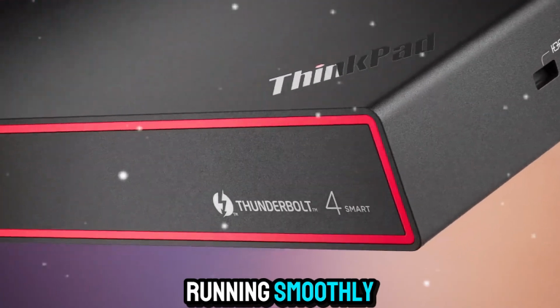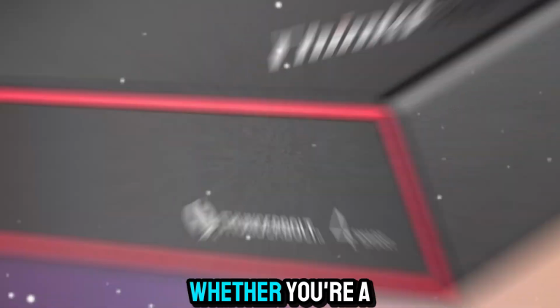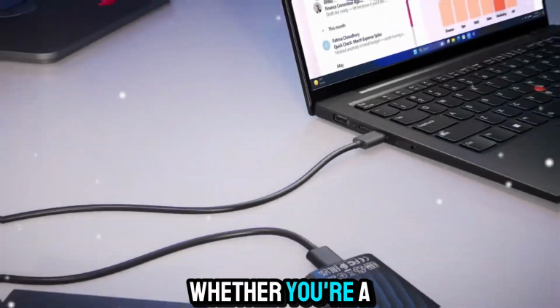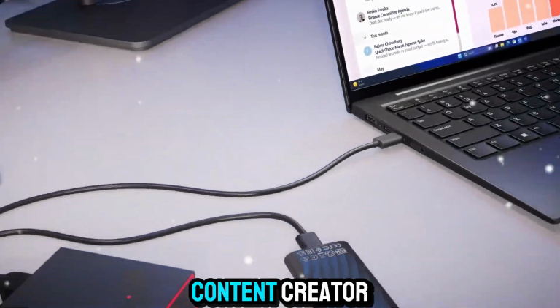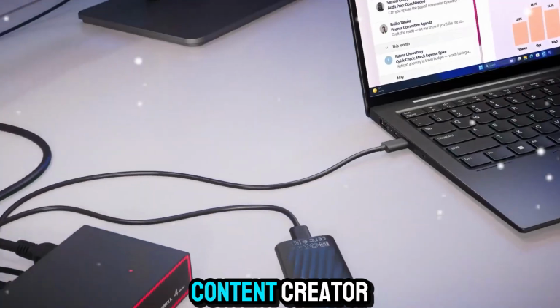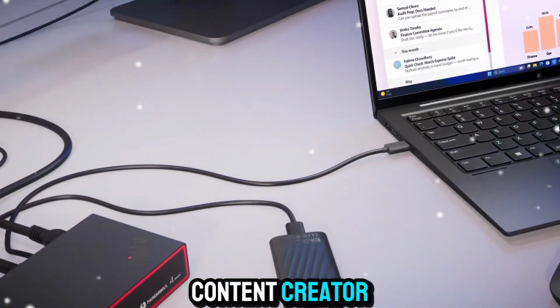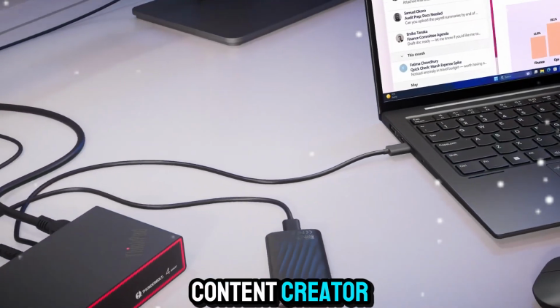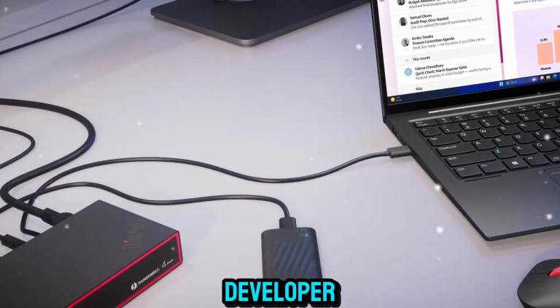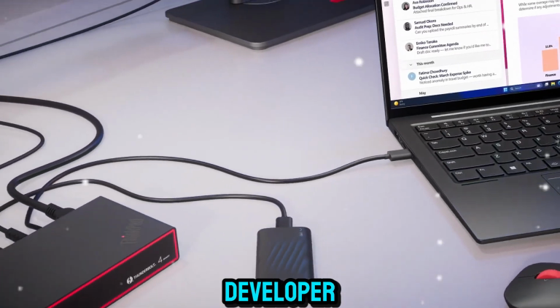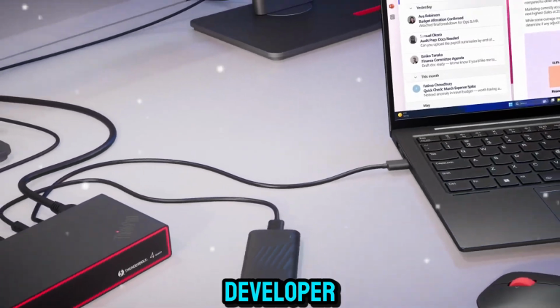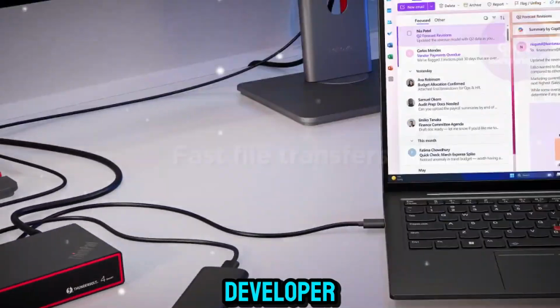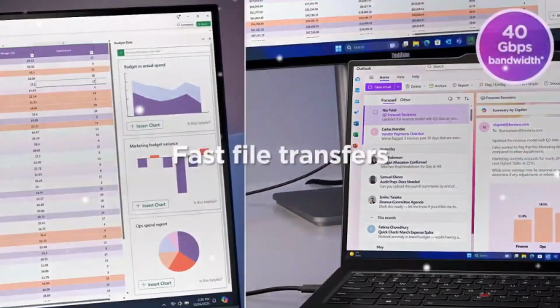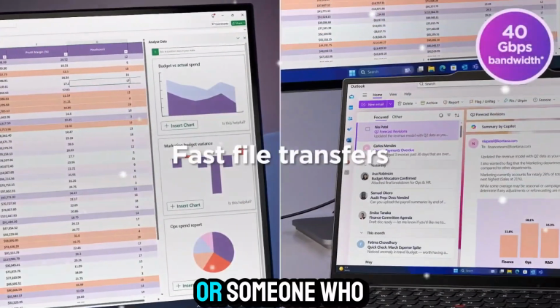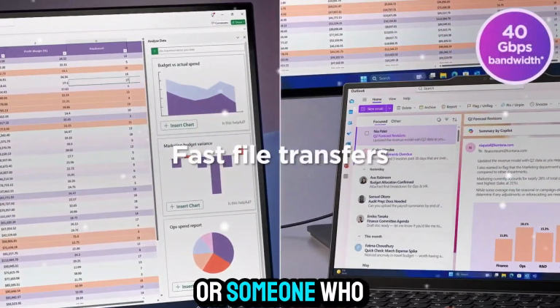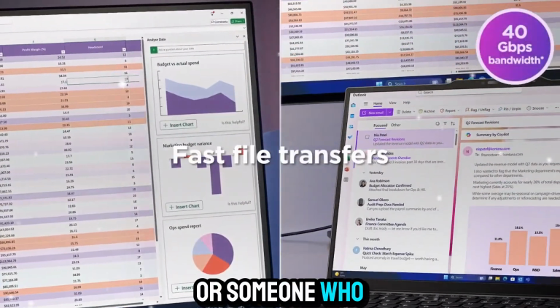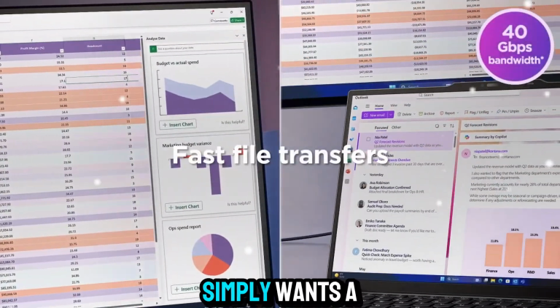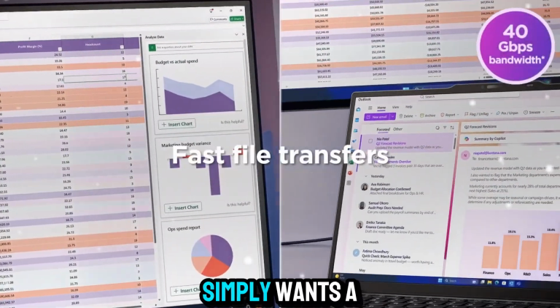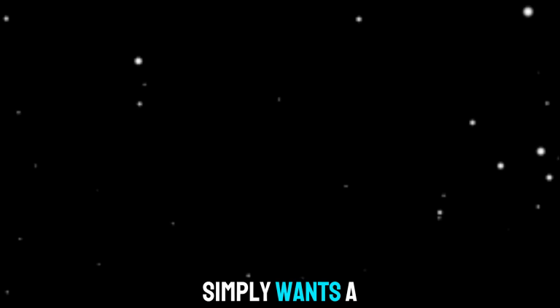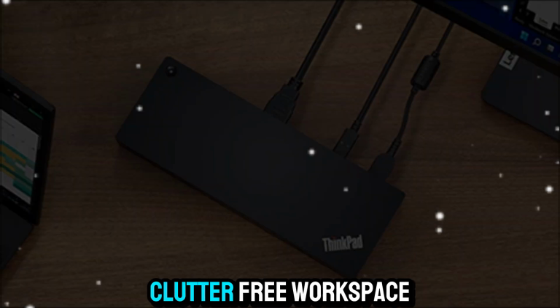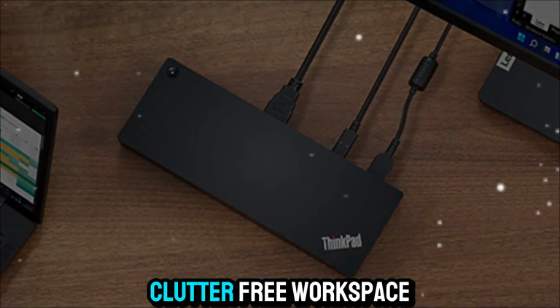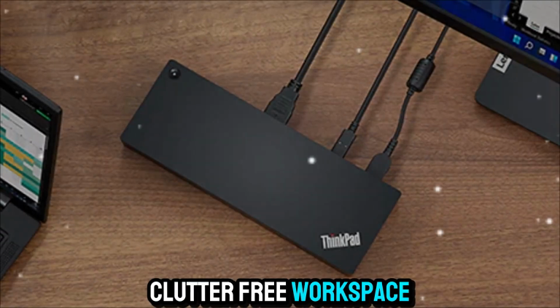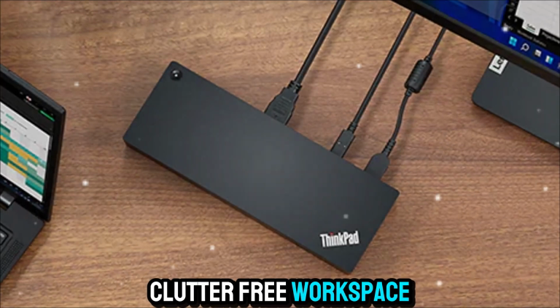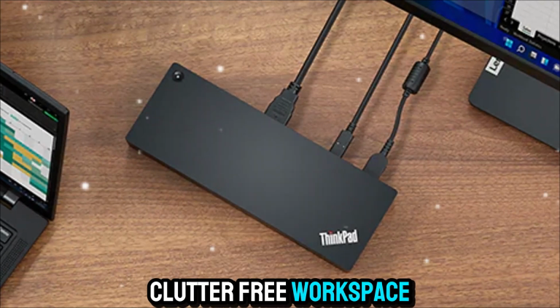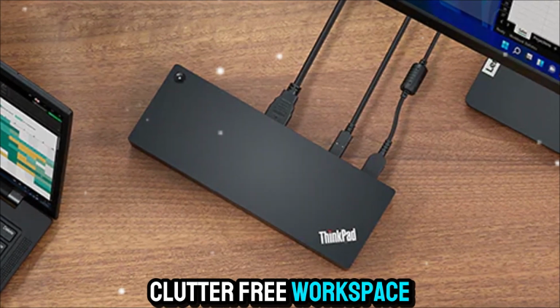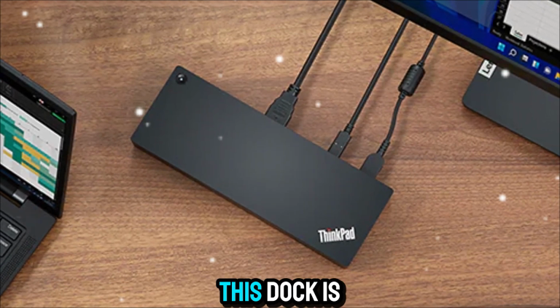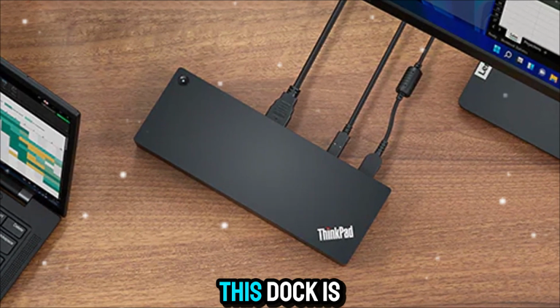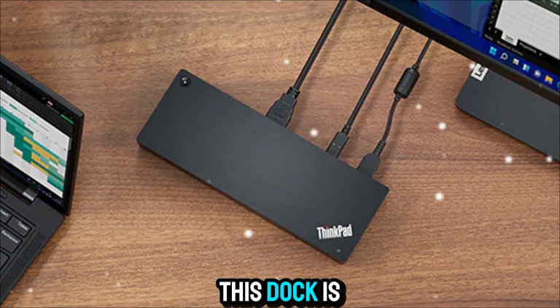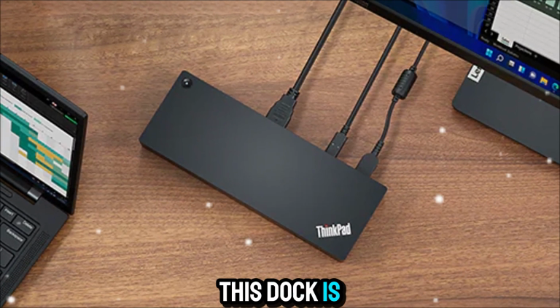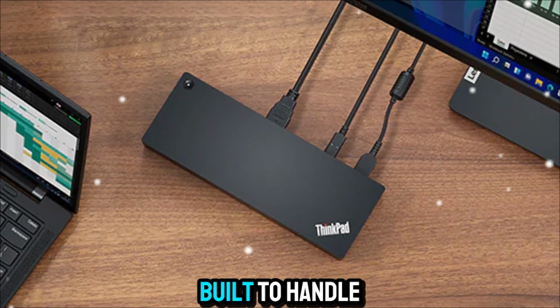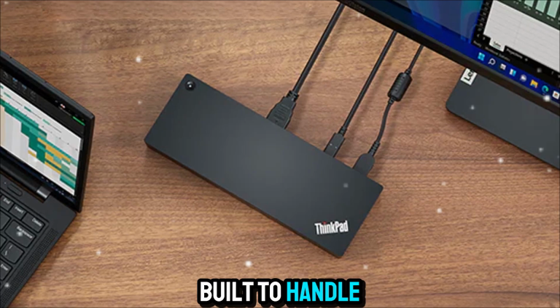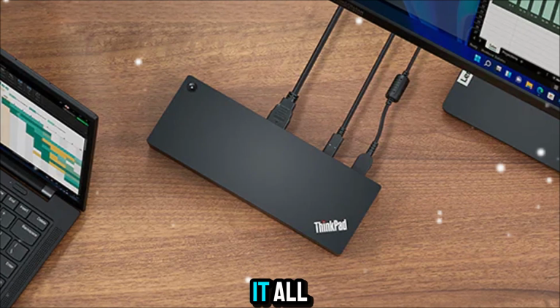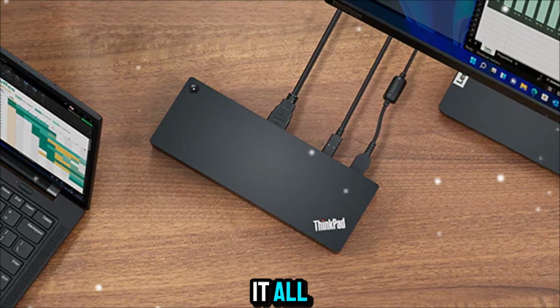Whether you're a content creator, developer, or someone who simply wants a clutter-free workspace, this dock is built to handle it all.